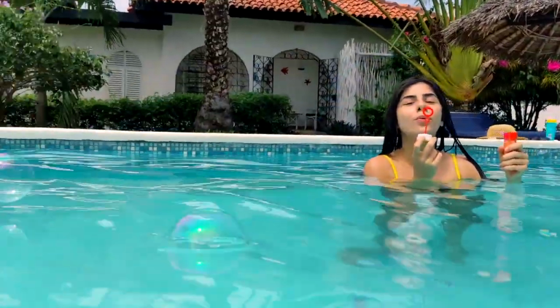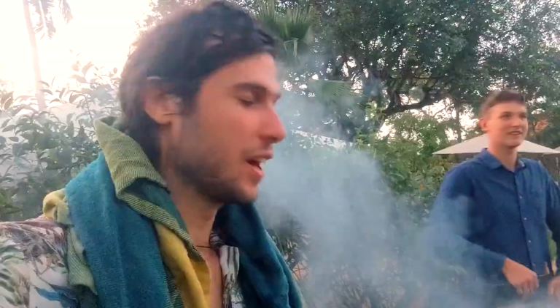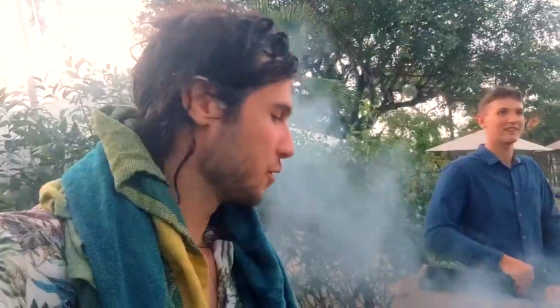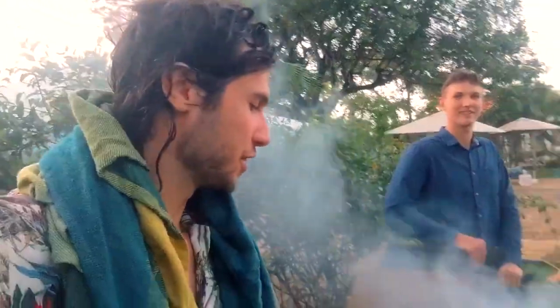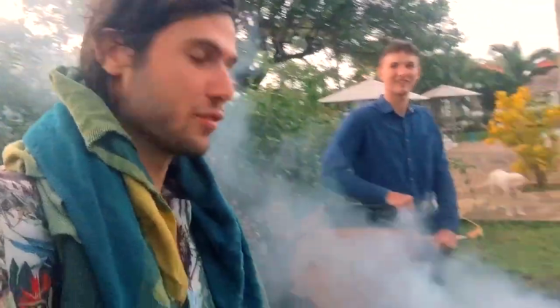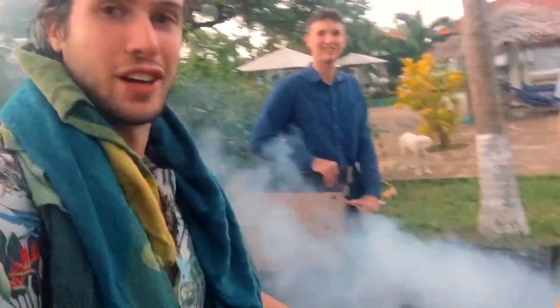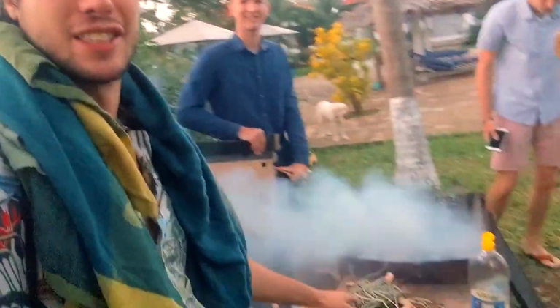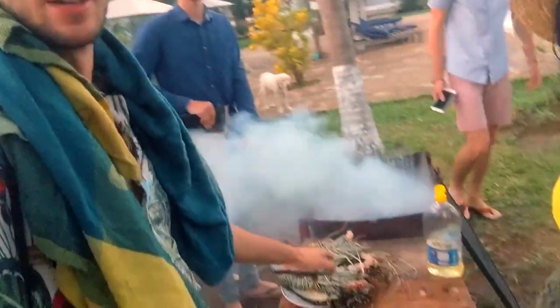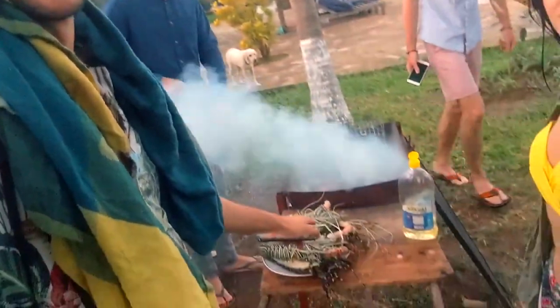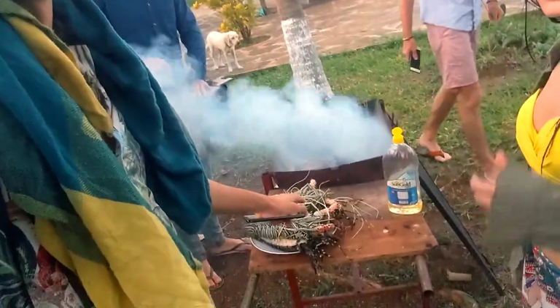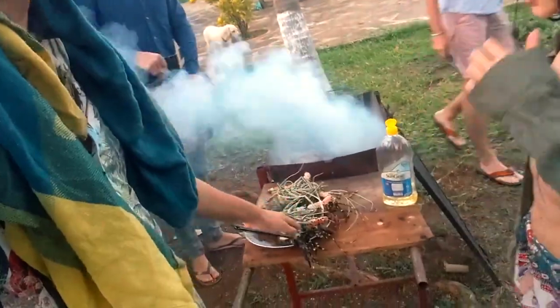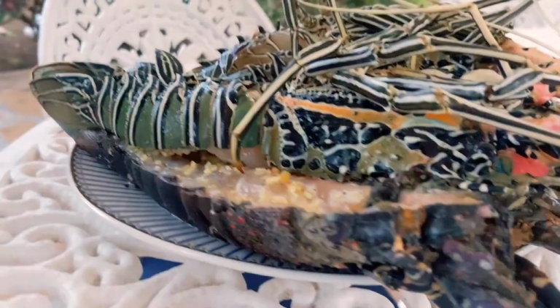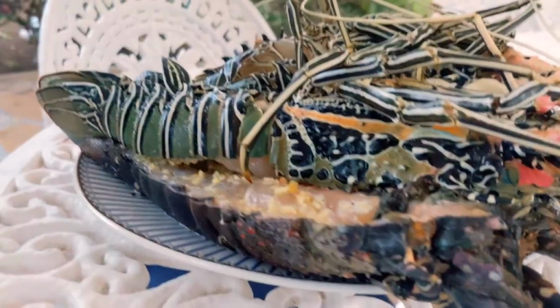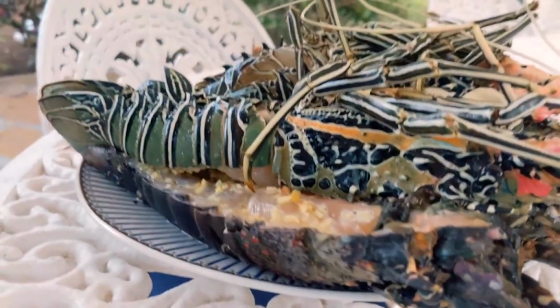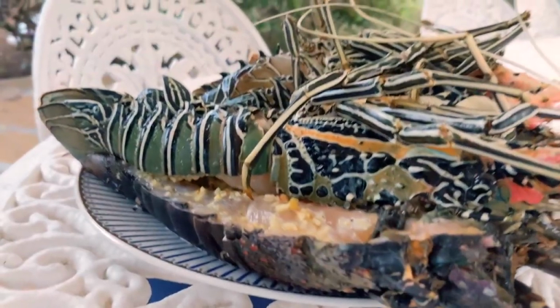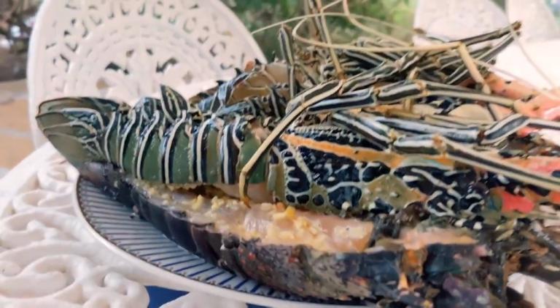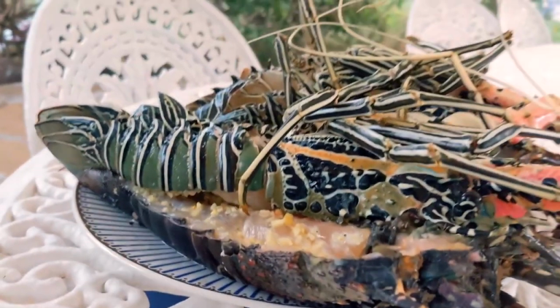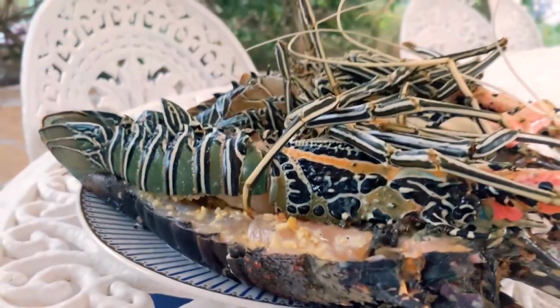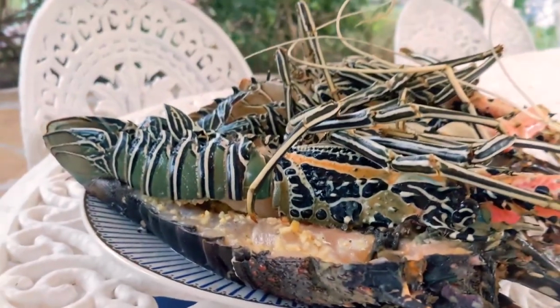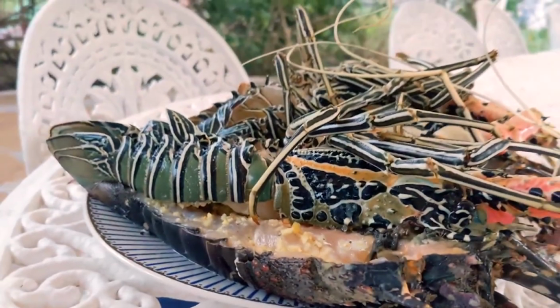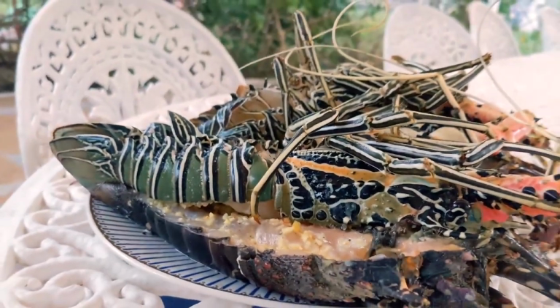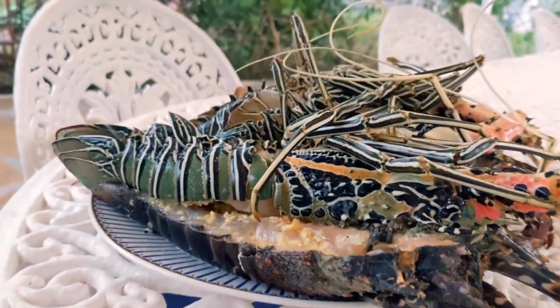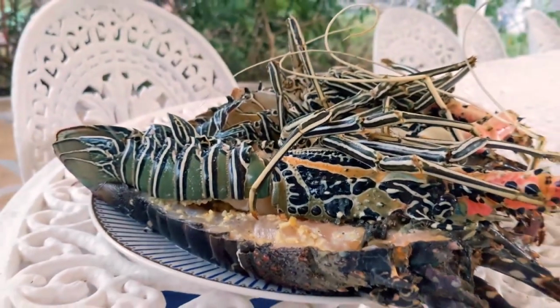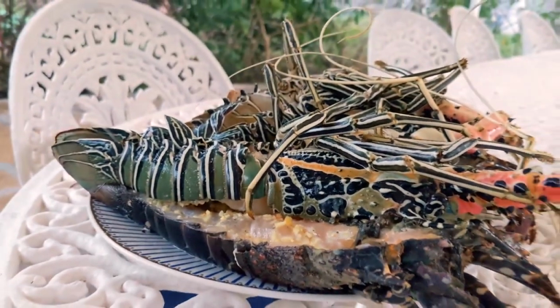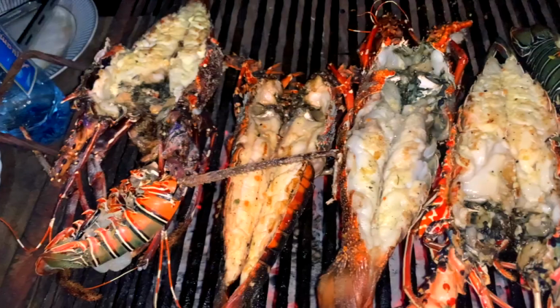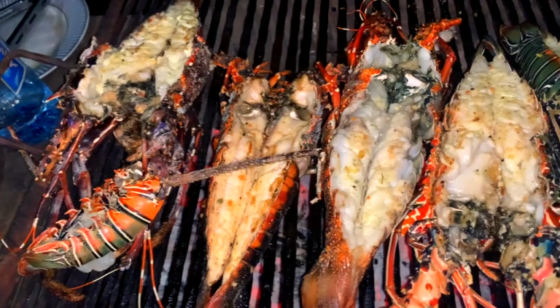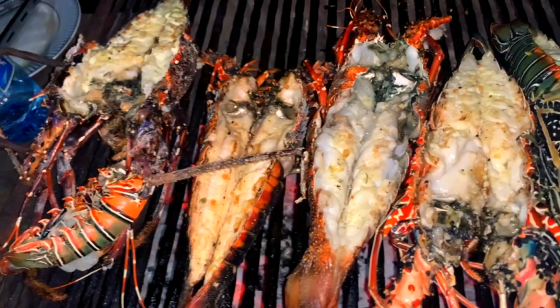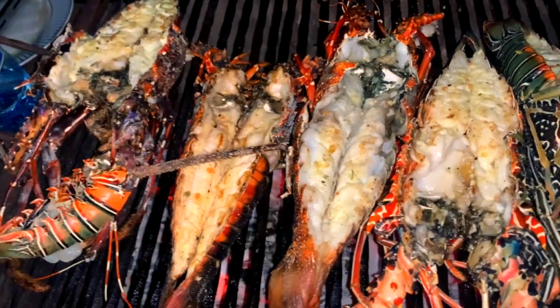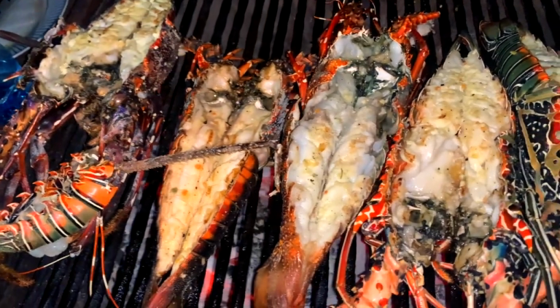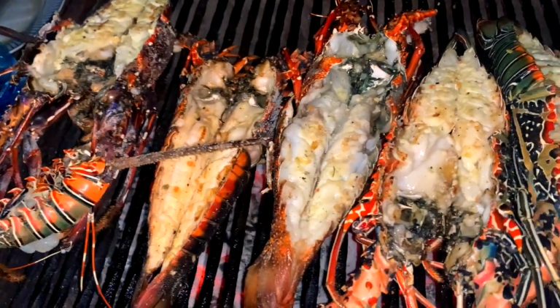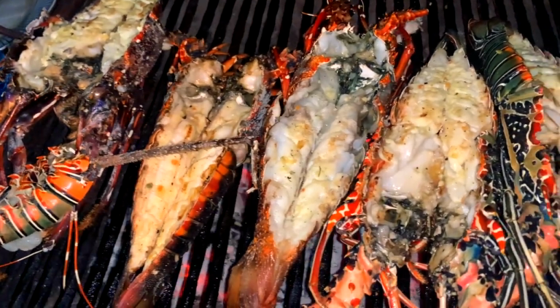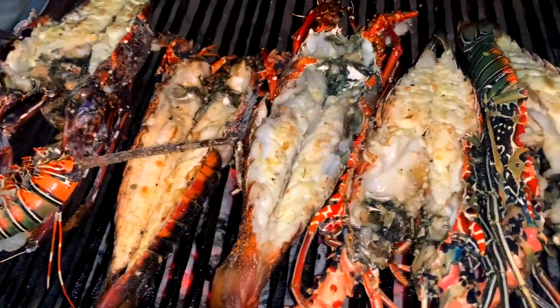Now we're going to fry some lobsters on a barbecue. Amazing.